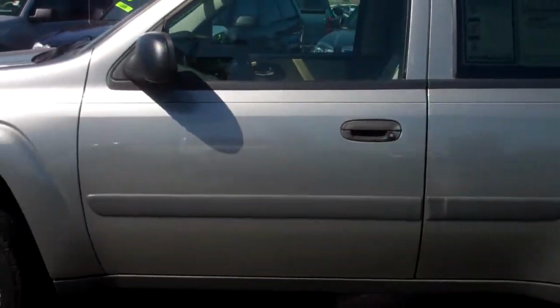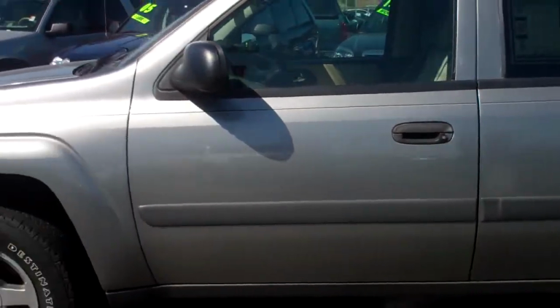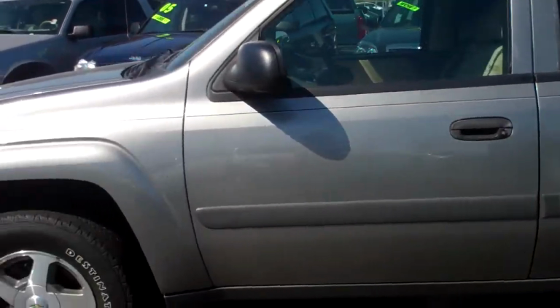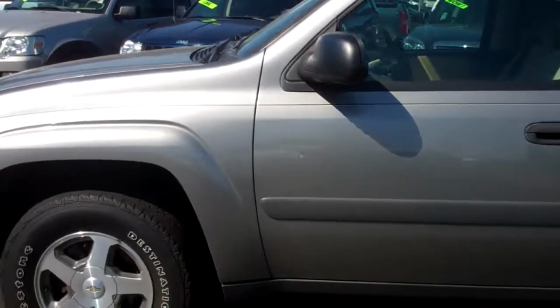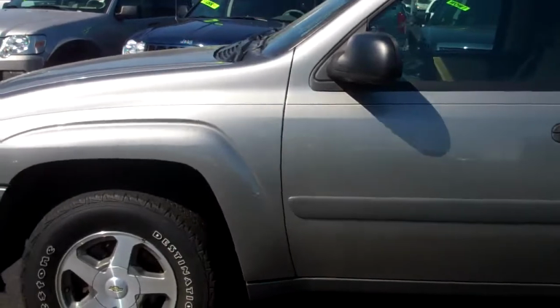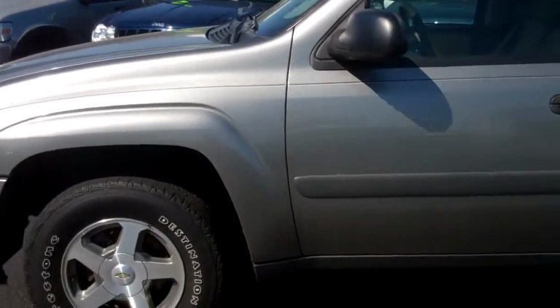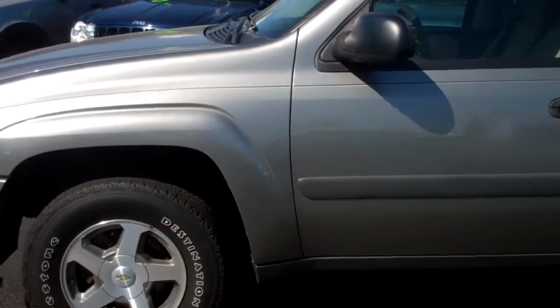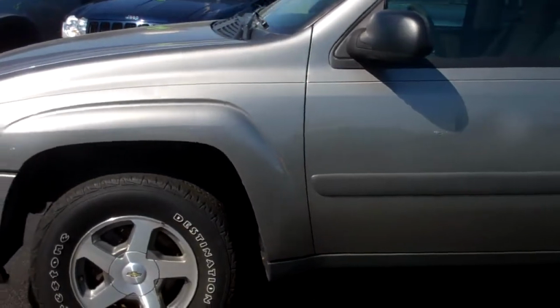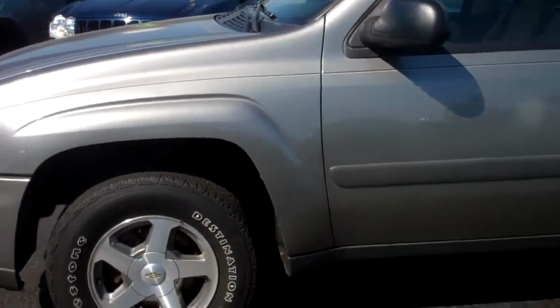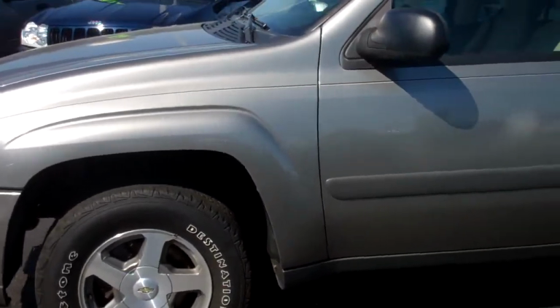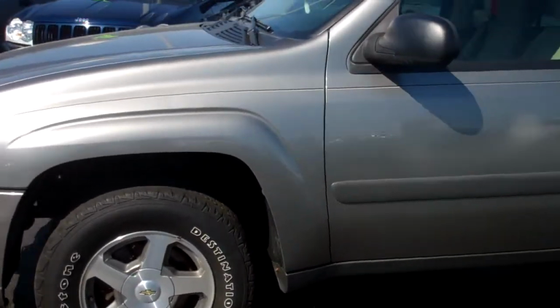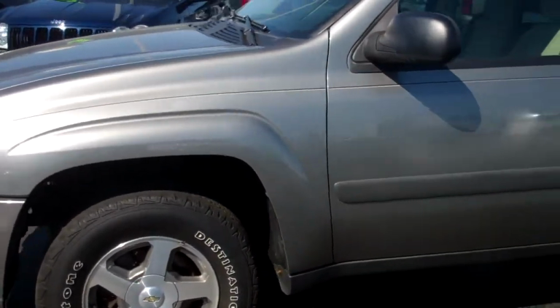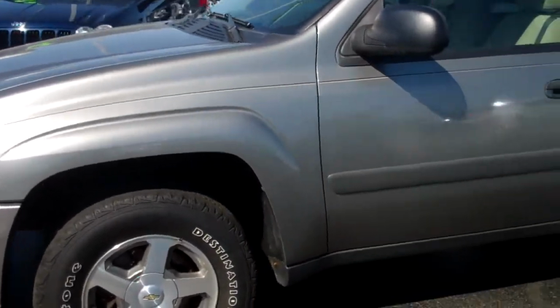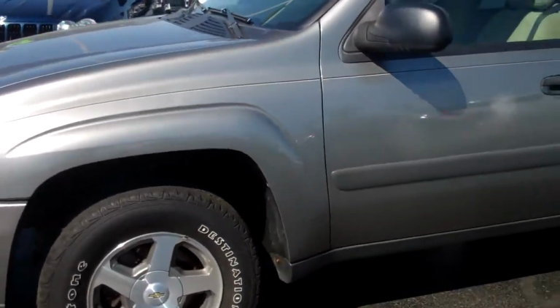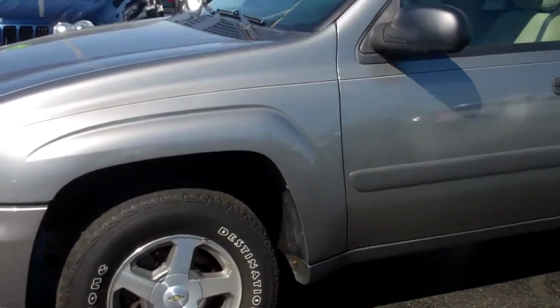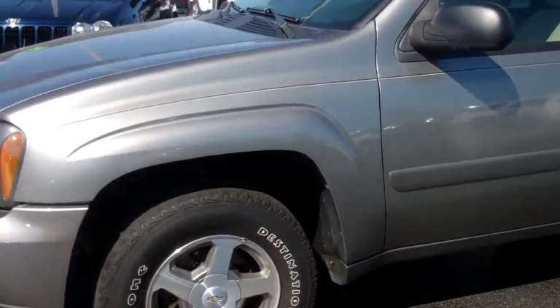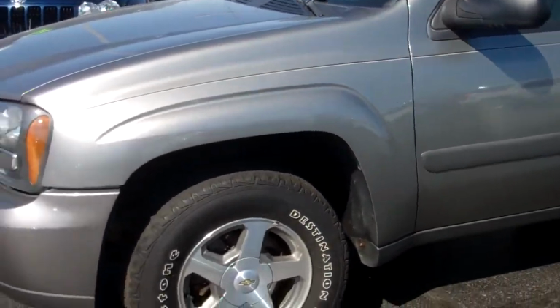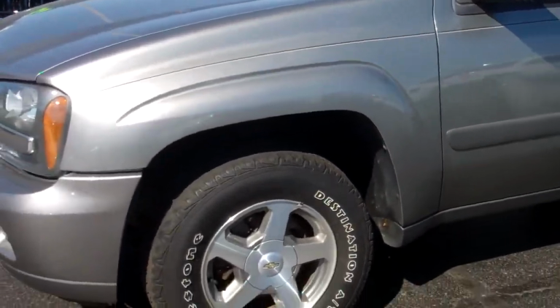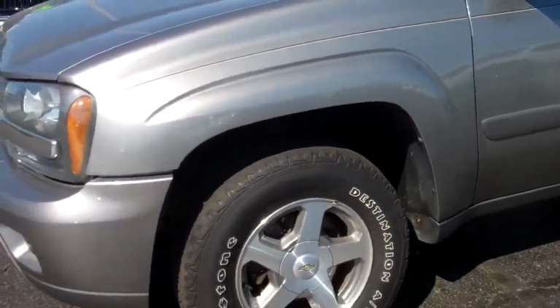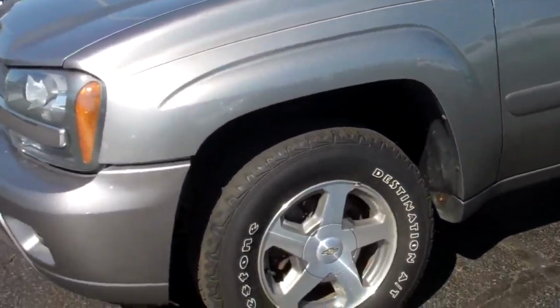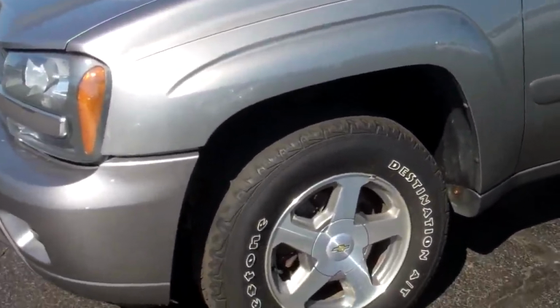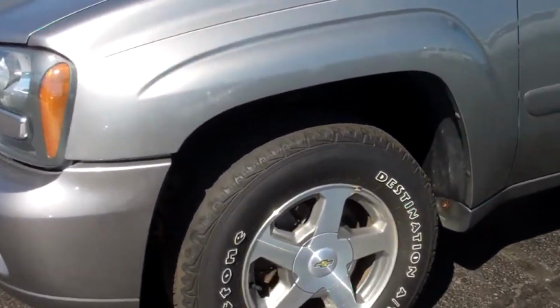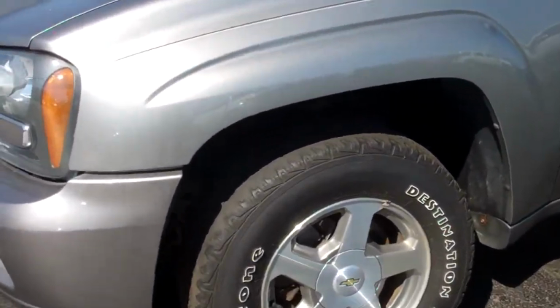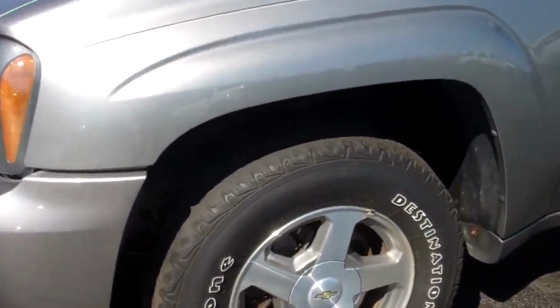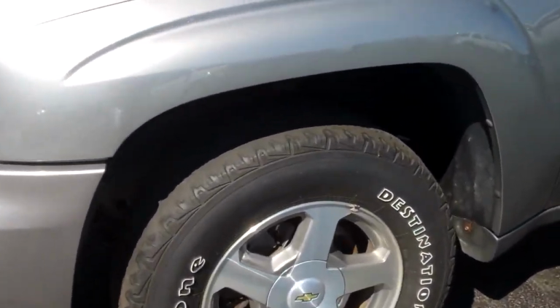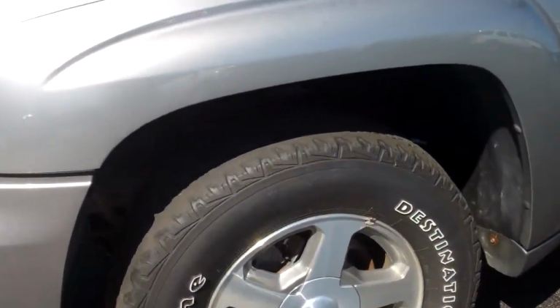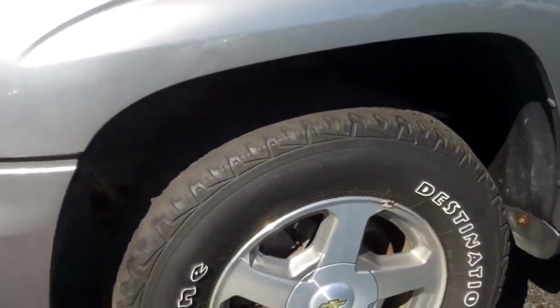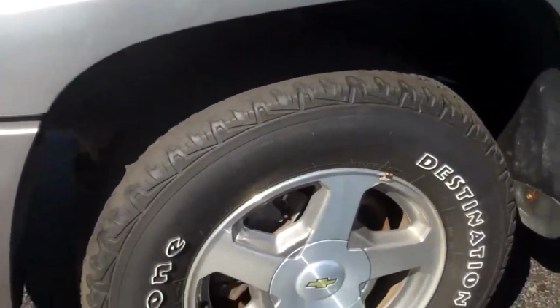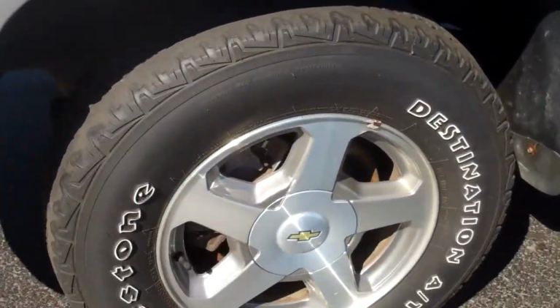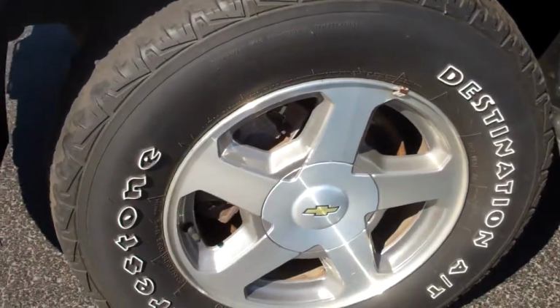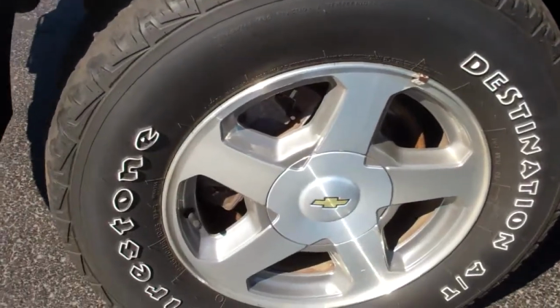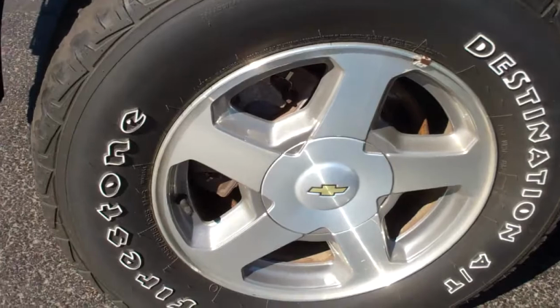As you can see this is the Greystone metallic exterior. I'll give you a close up of the wheels as well.